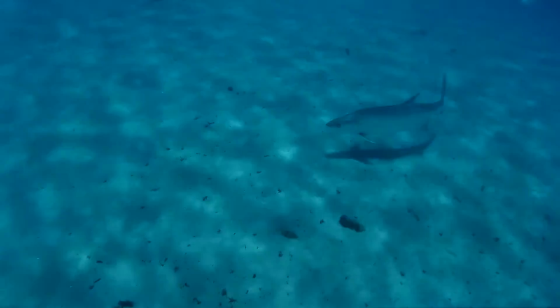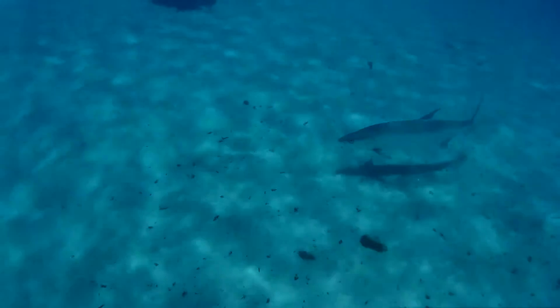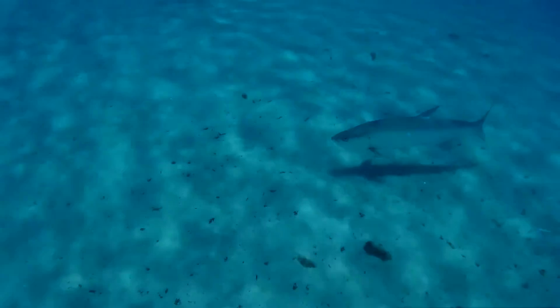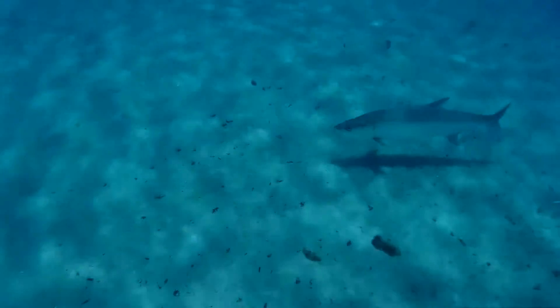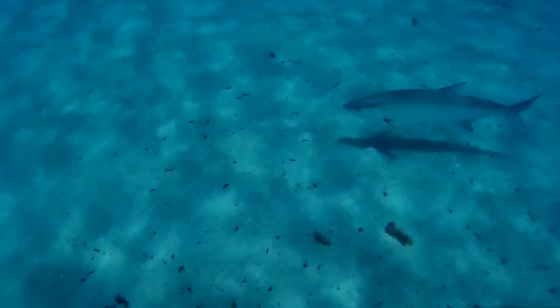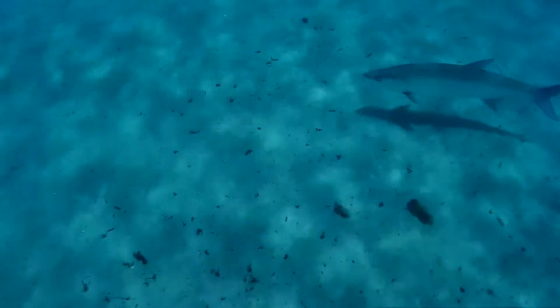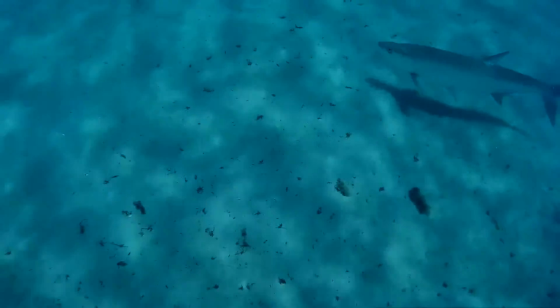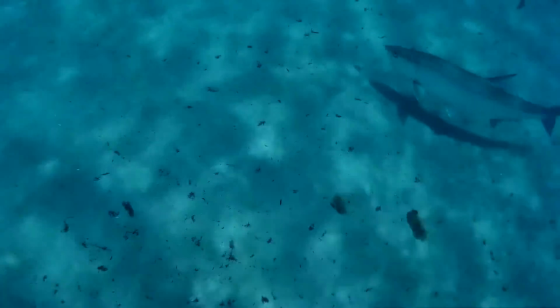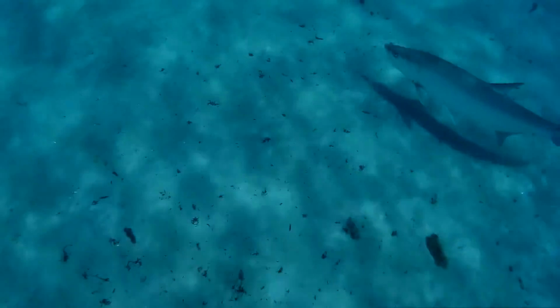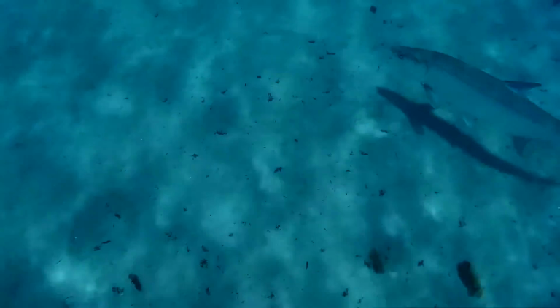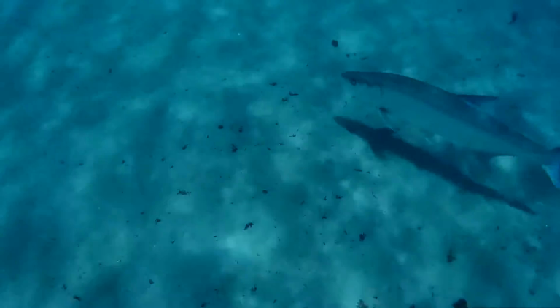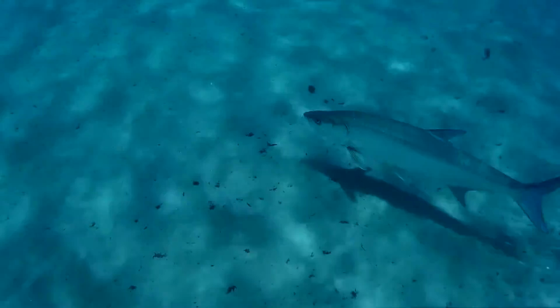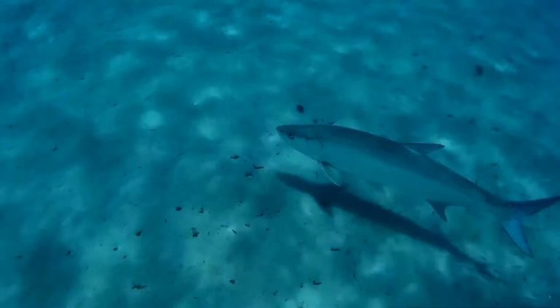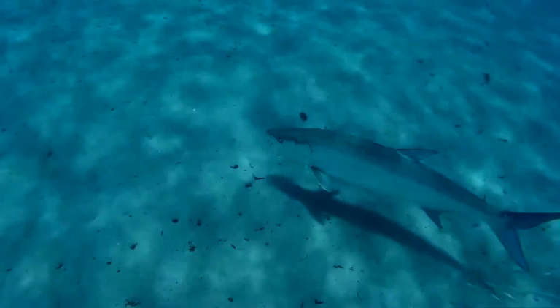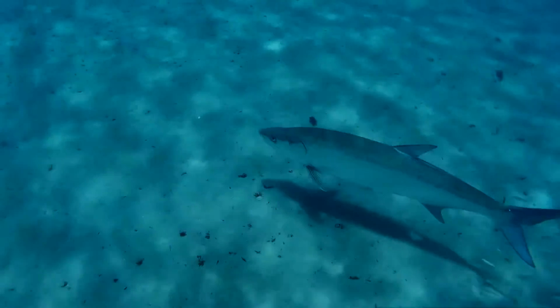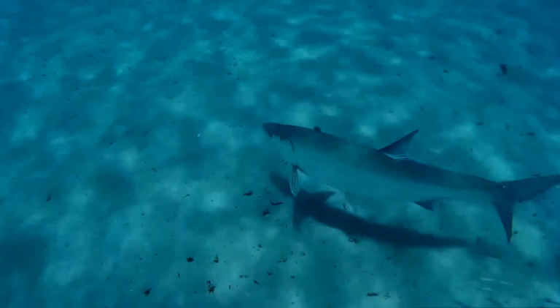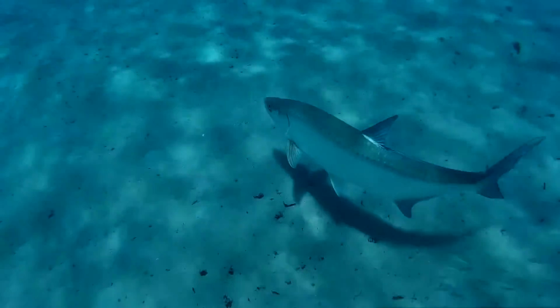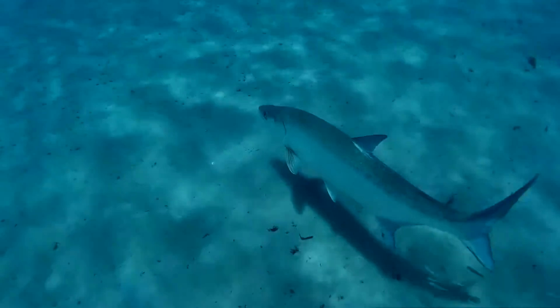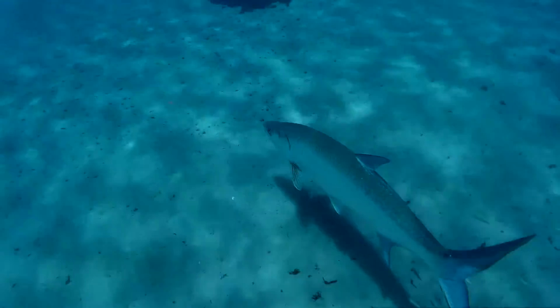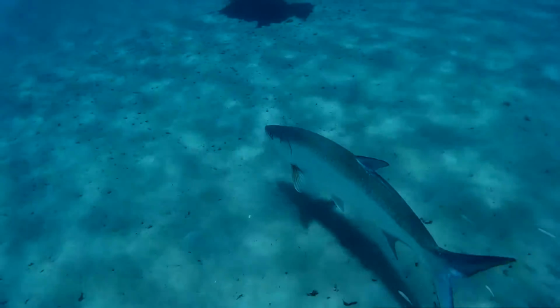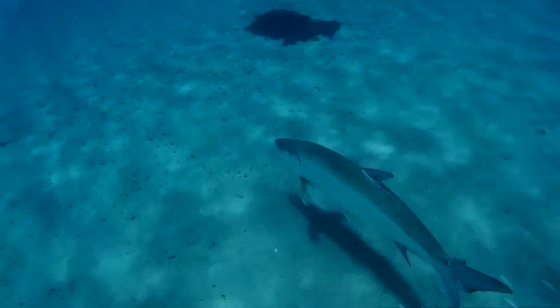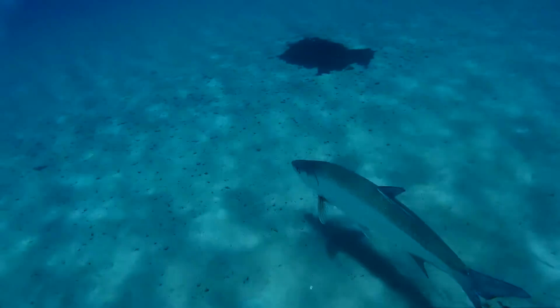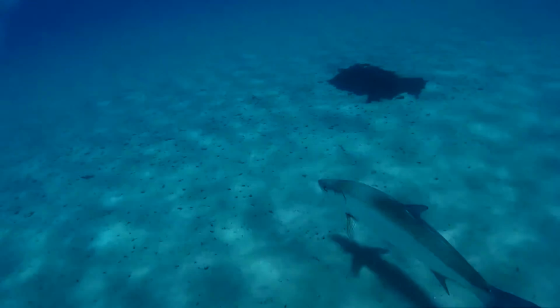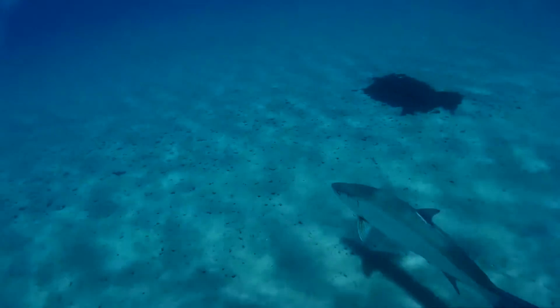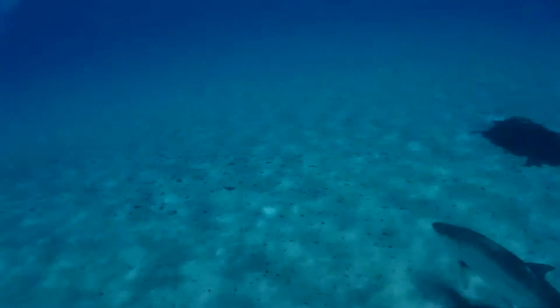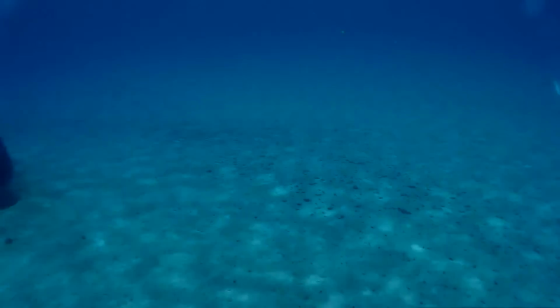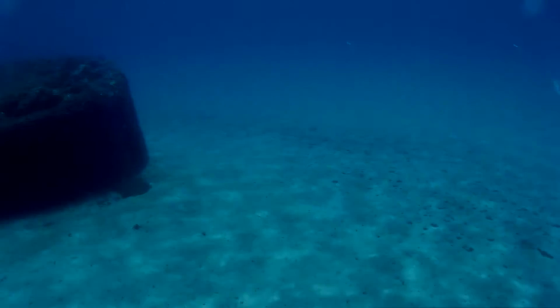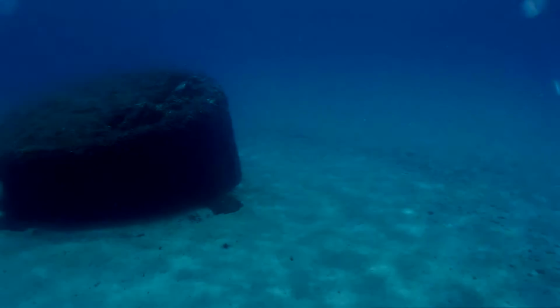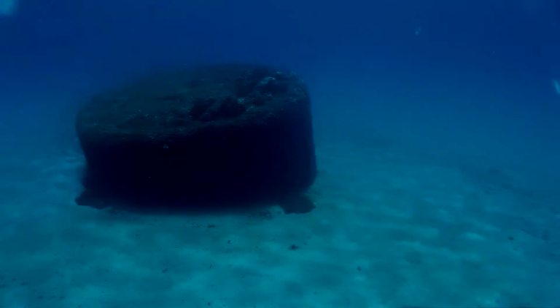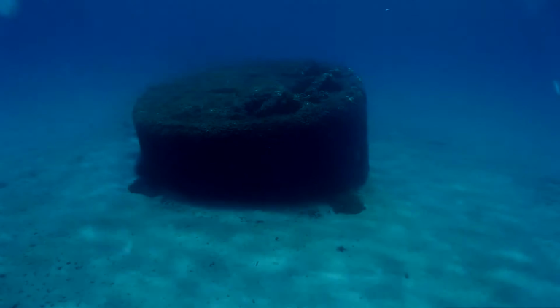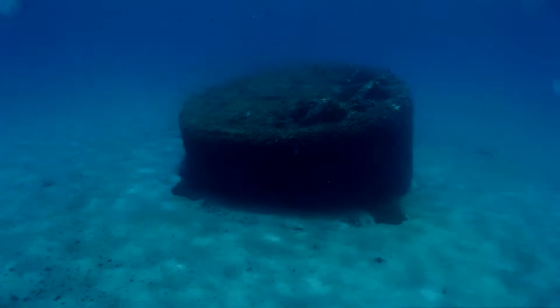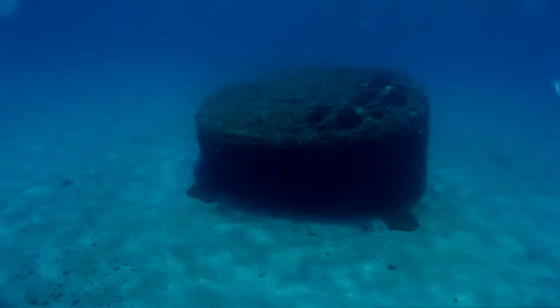He's just going to swim right by me. Look at him — good size. There's the wreck.